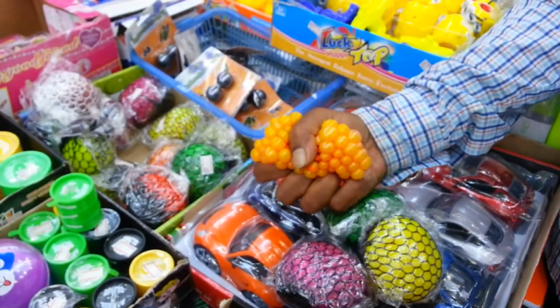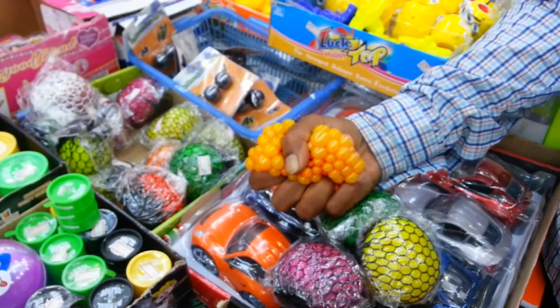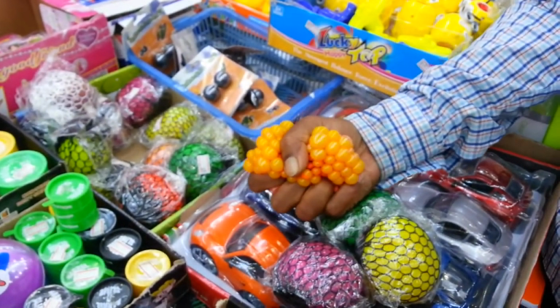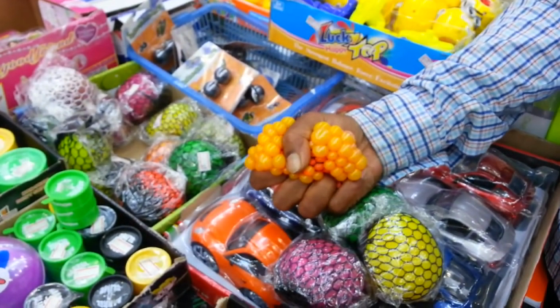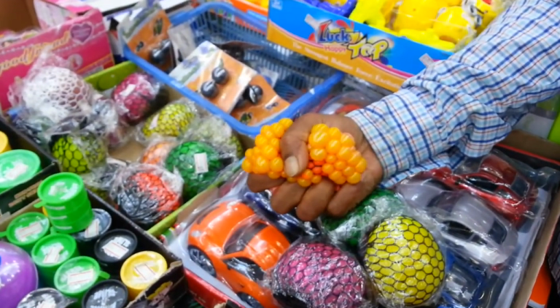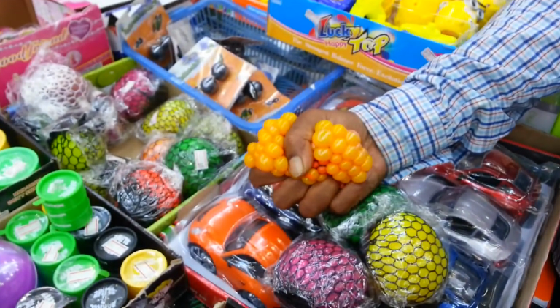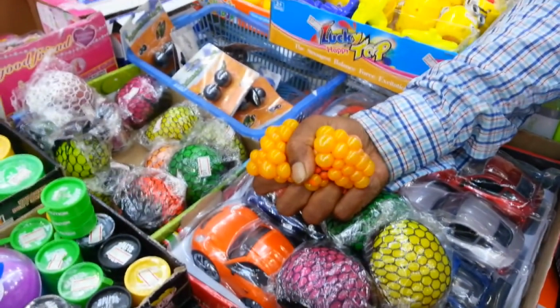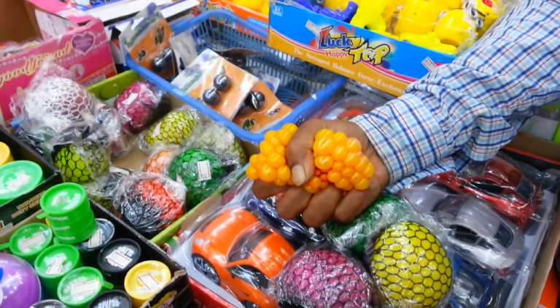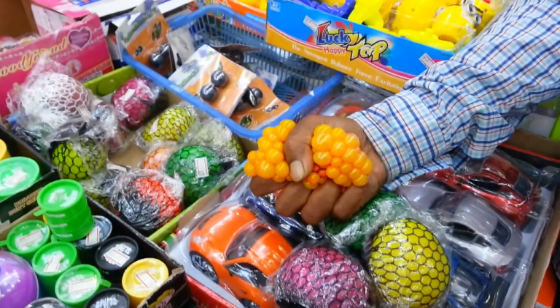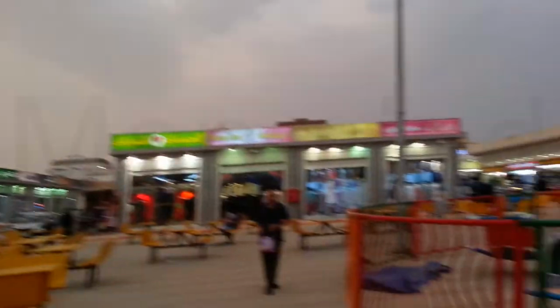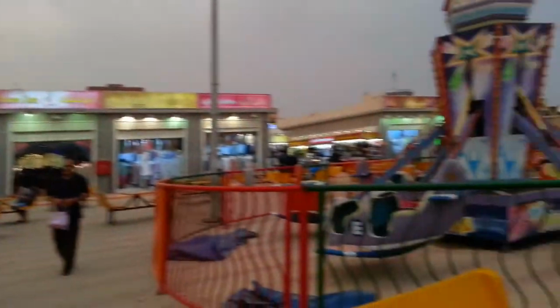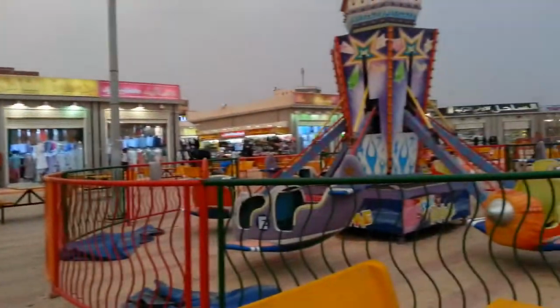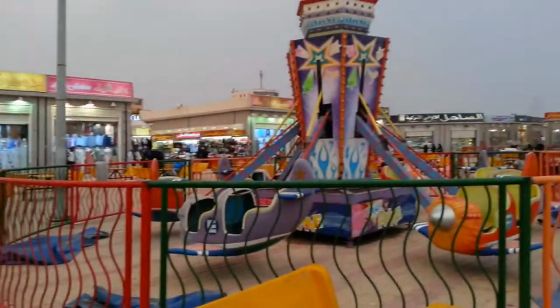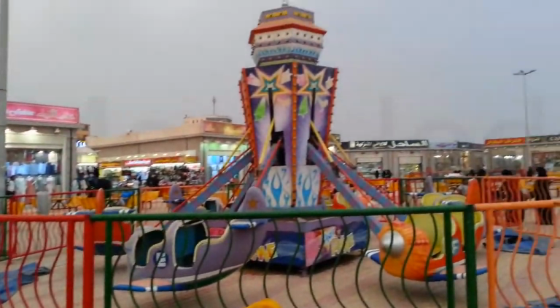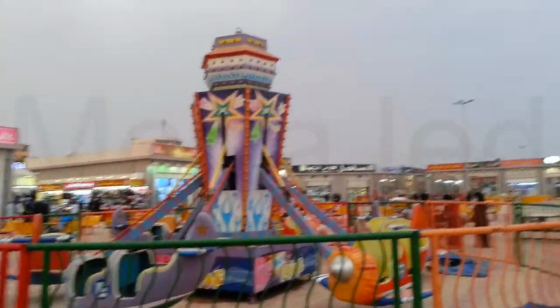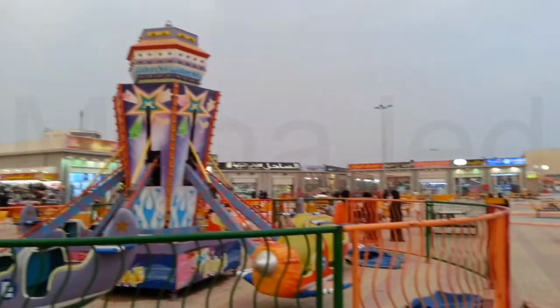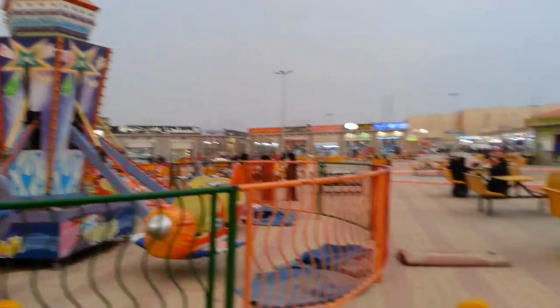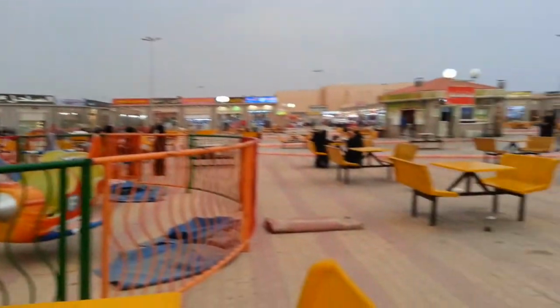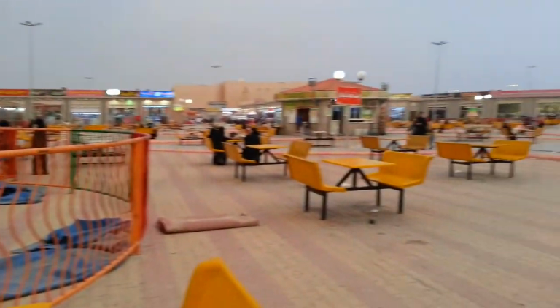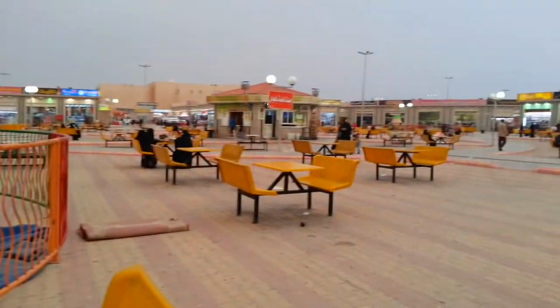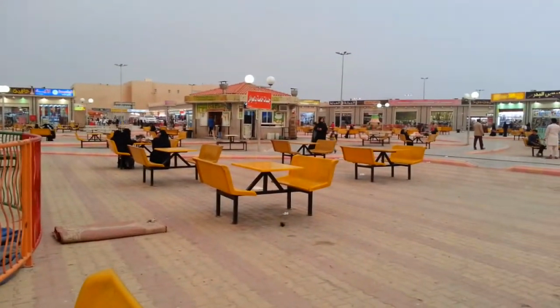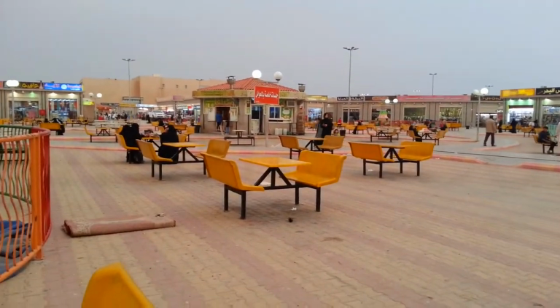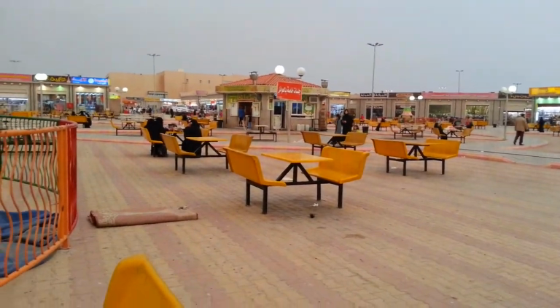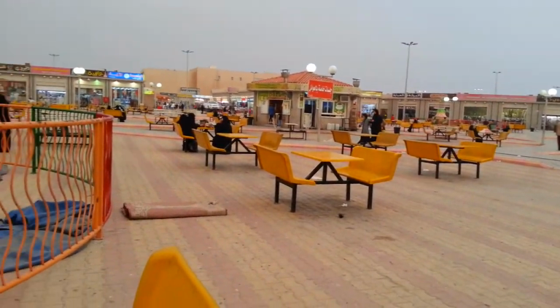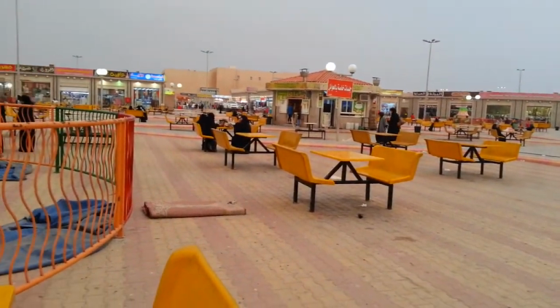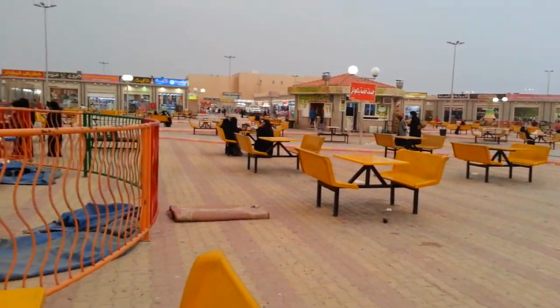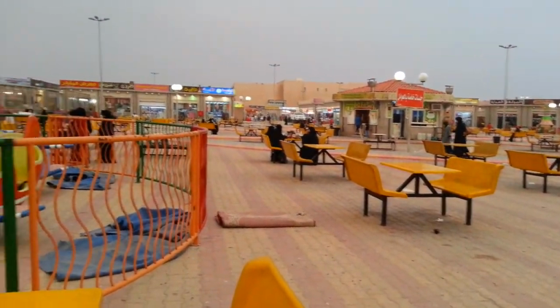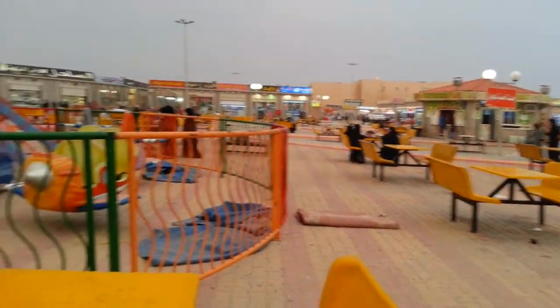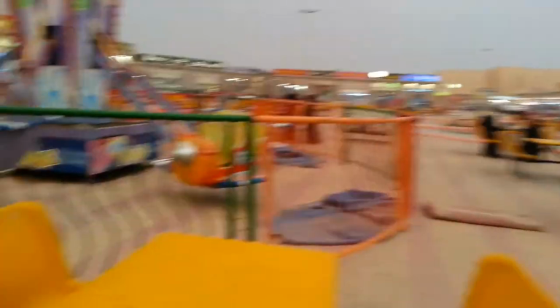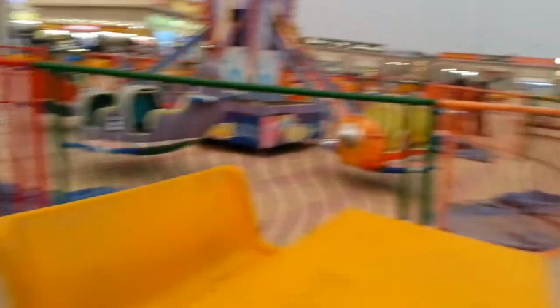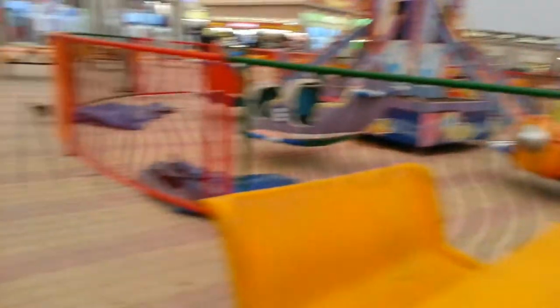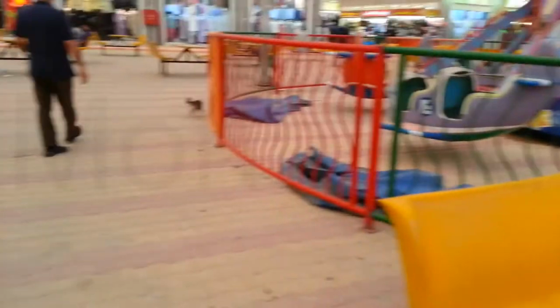They also have the mesh stress ball in small sizes. It's not very crowded right now because it is a weekday. On the weekends, this place is buzzing with activity.